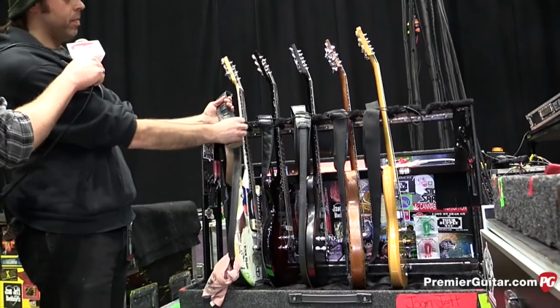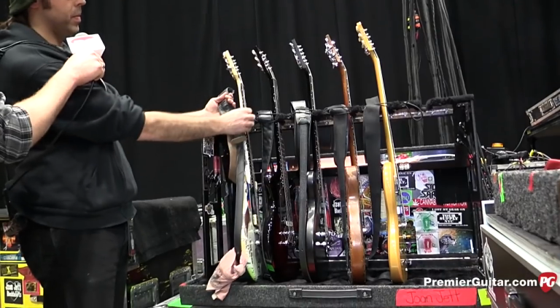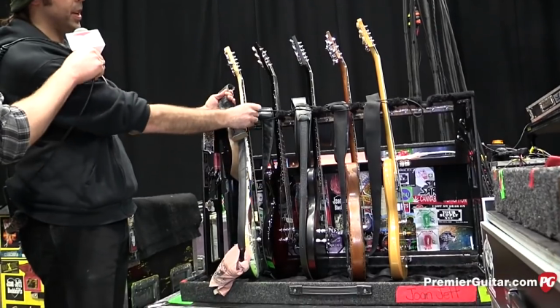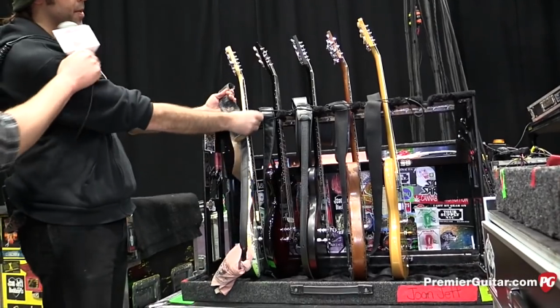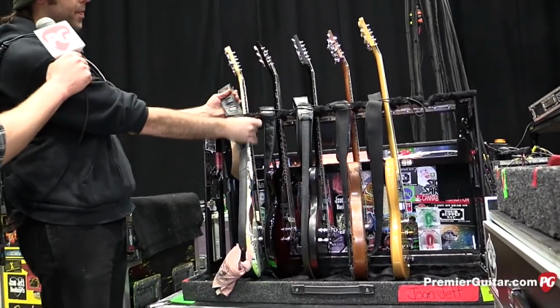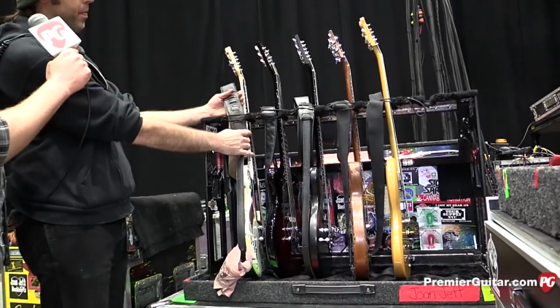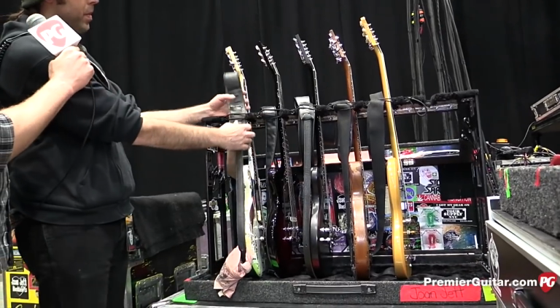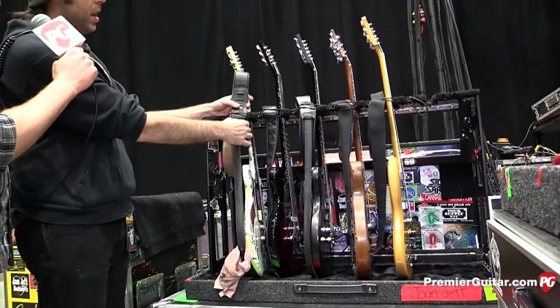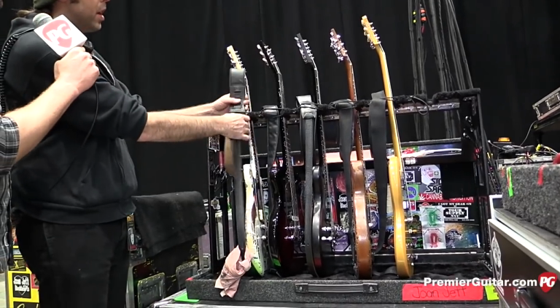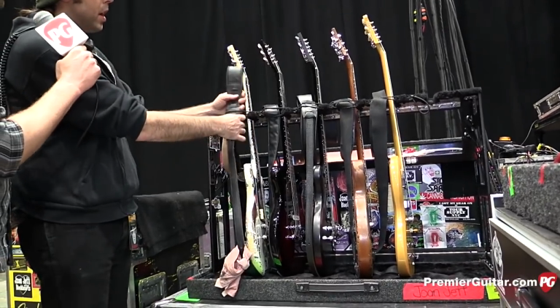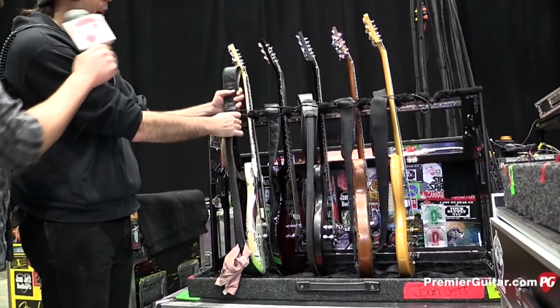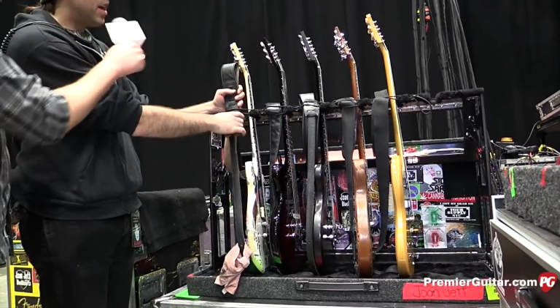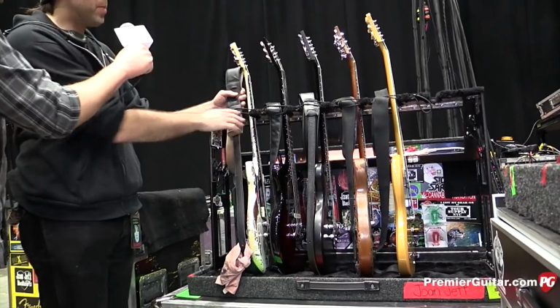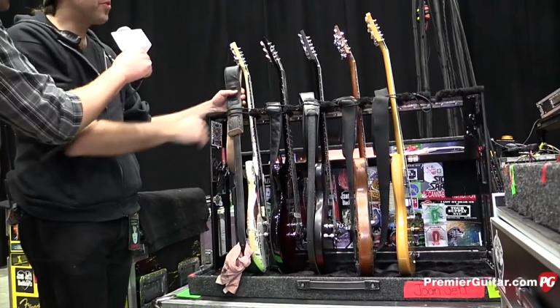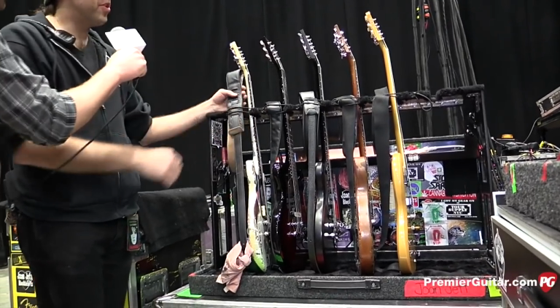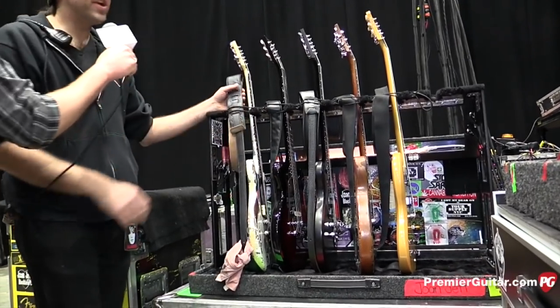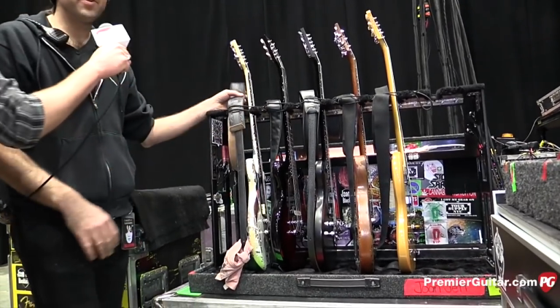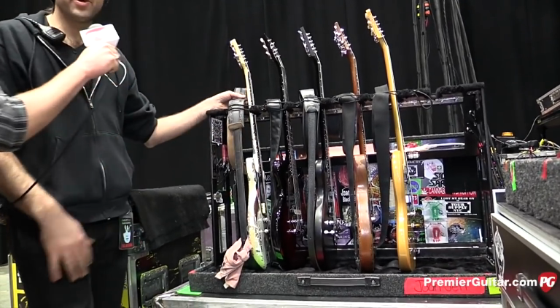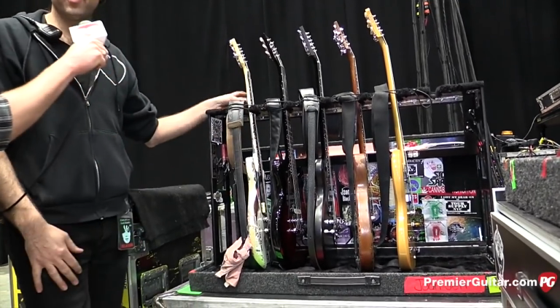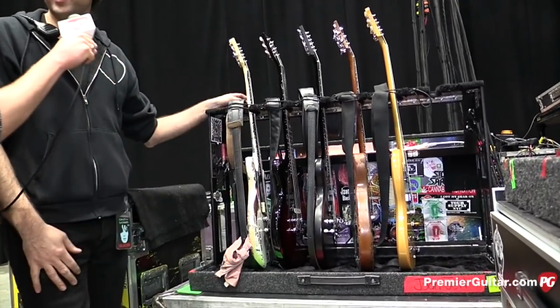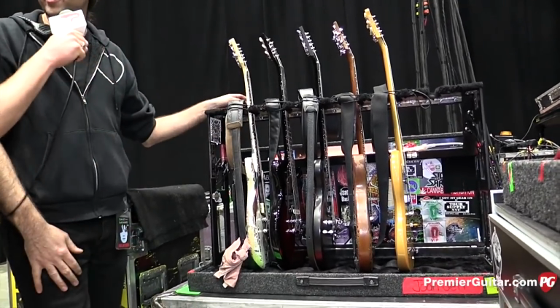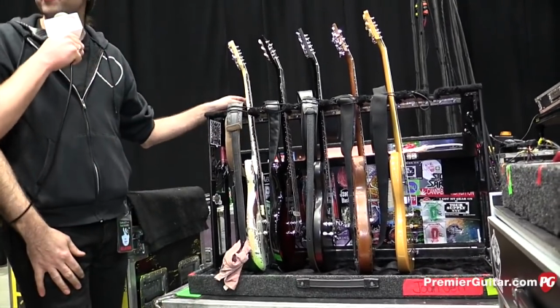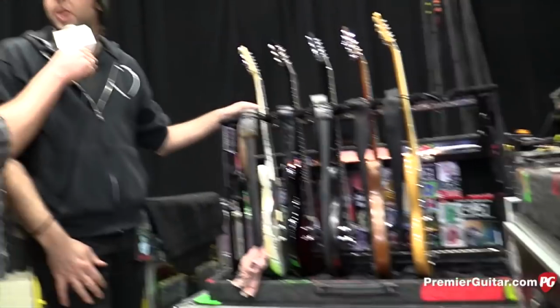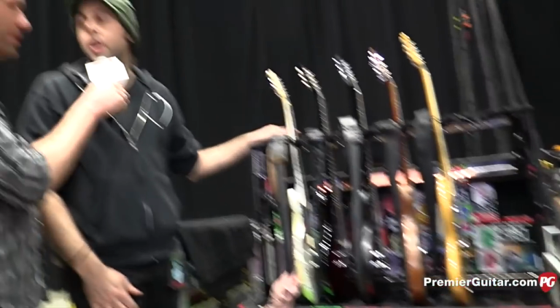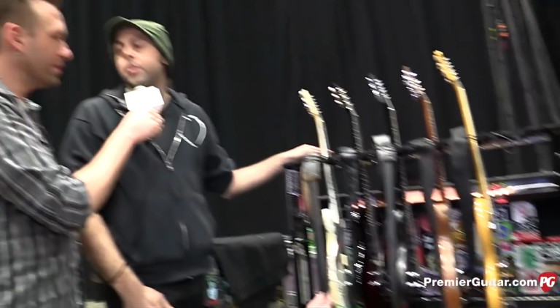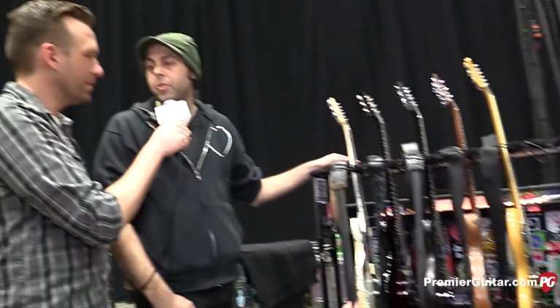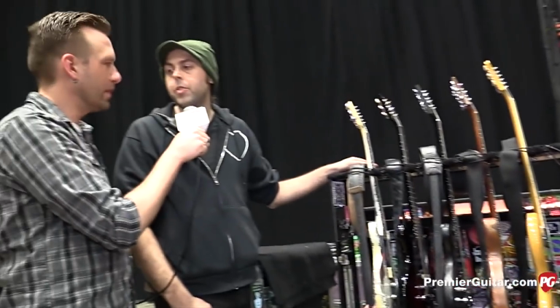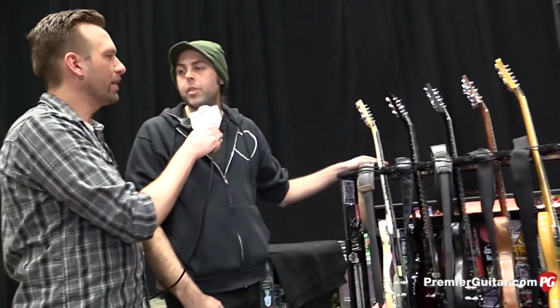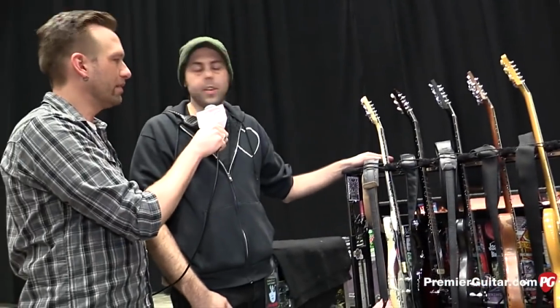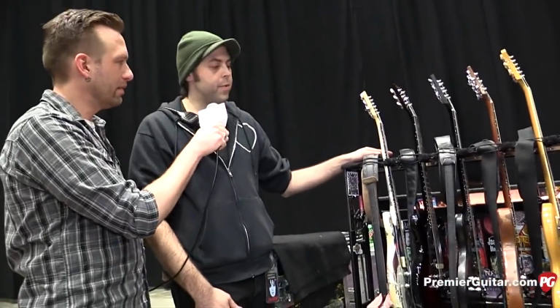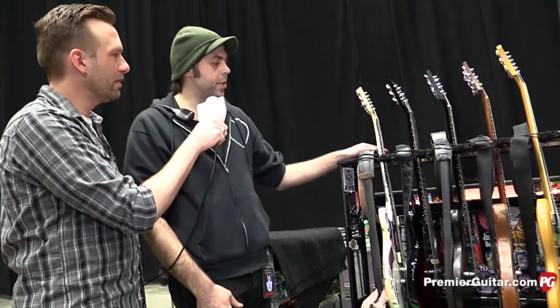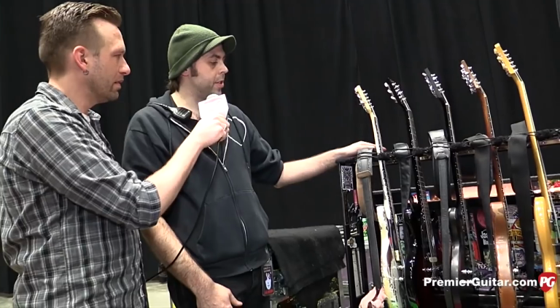What gauge of strings does she prefer? Both her and Dougie are on D'Addario 10s — 10 to 46.